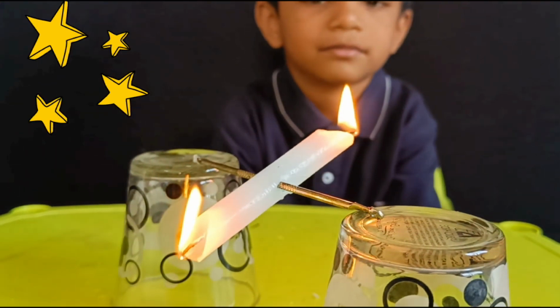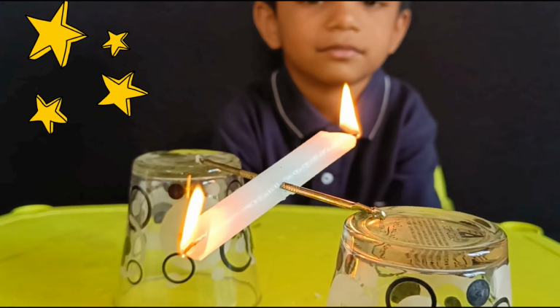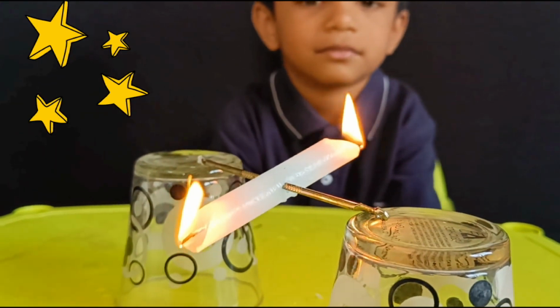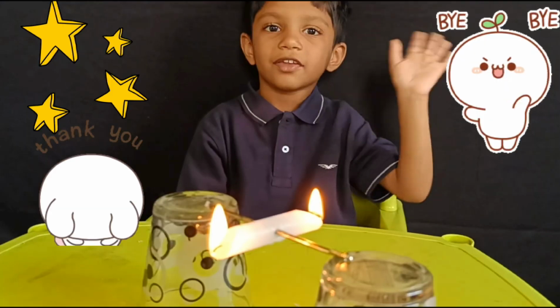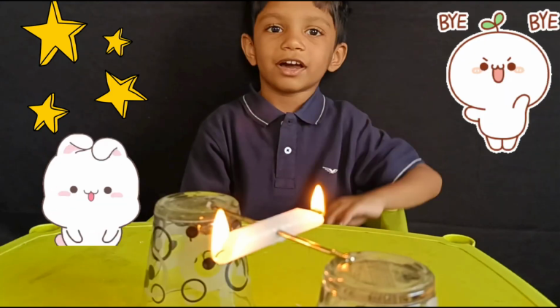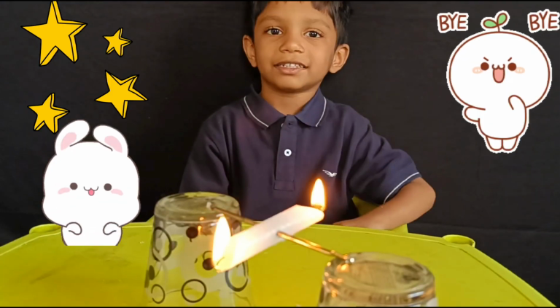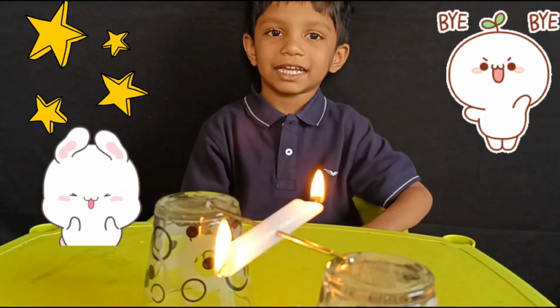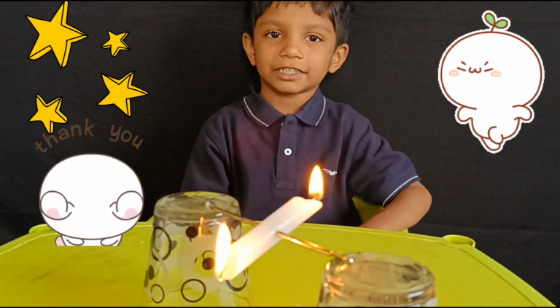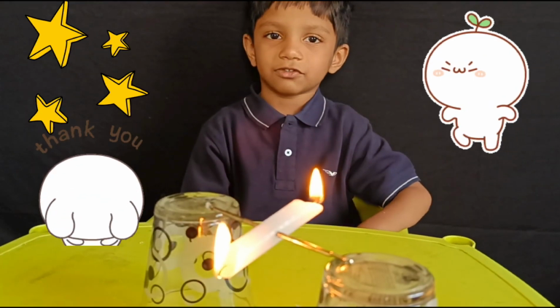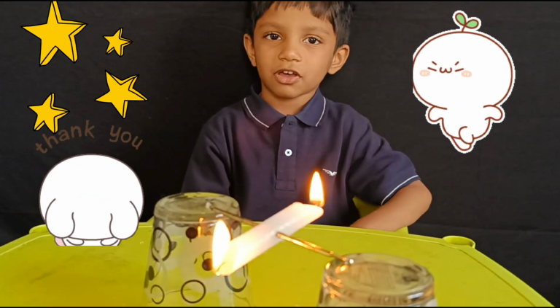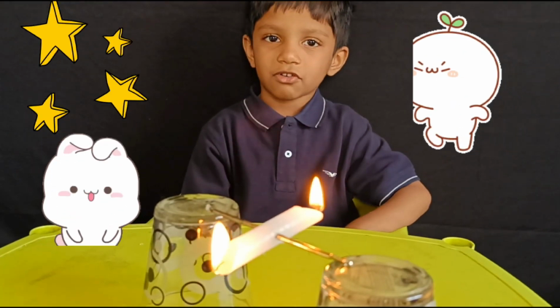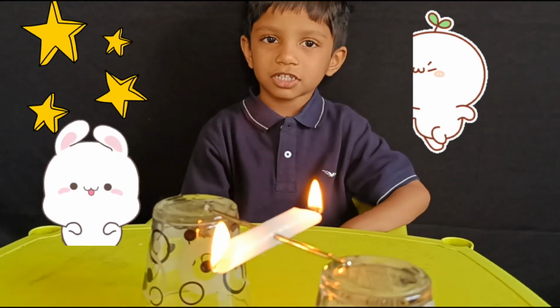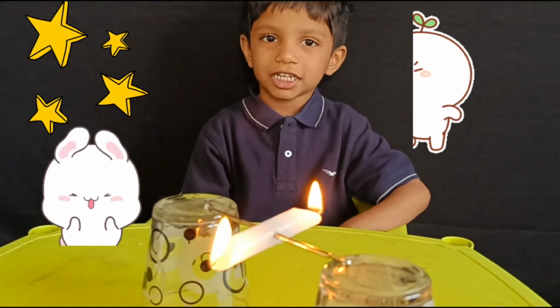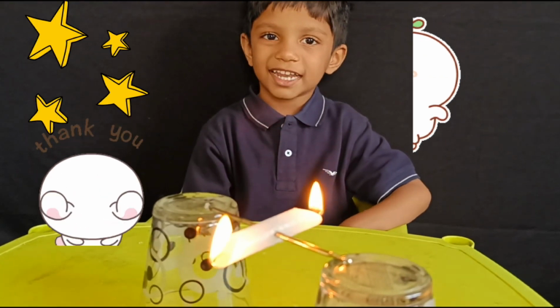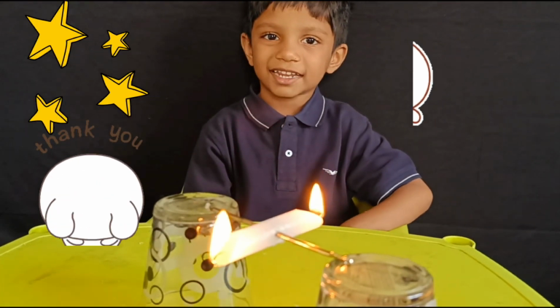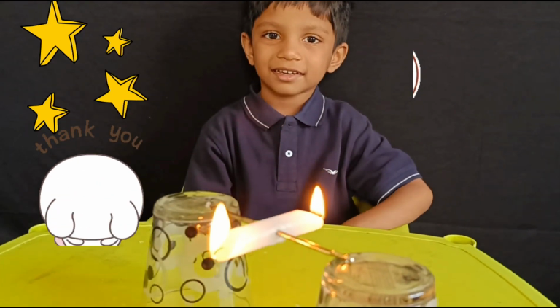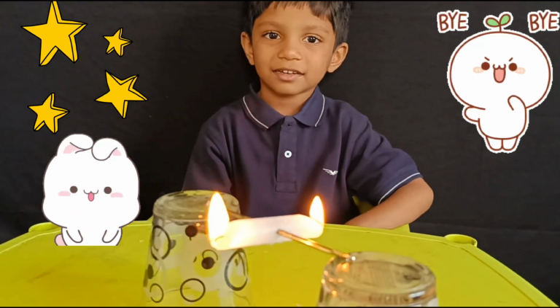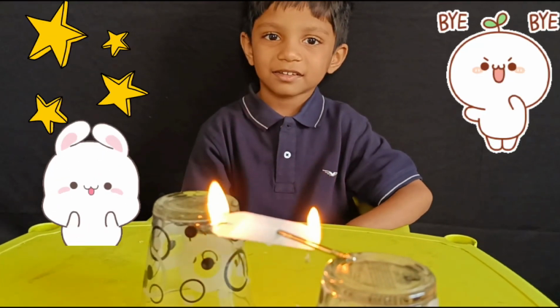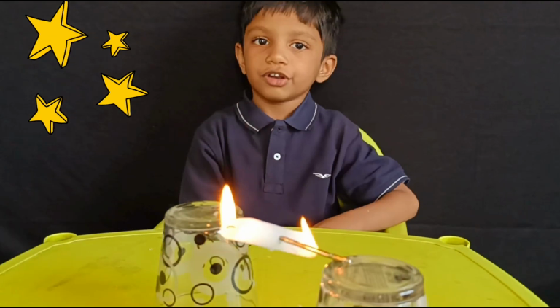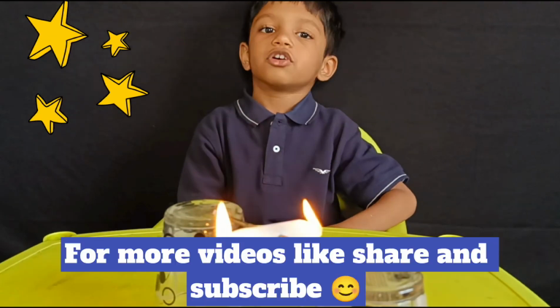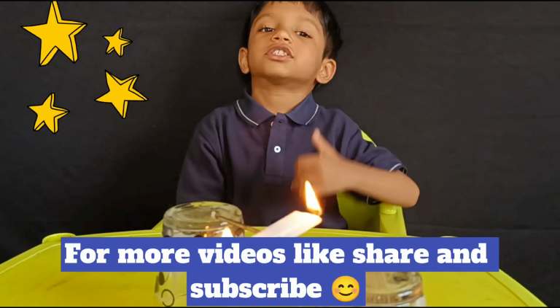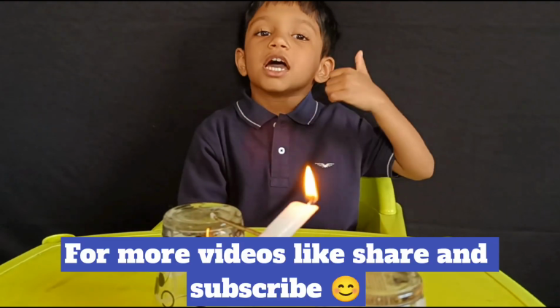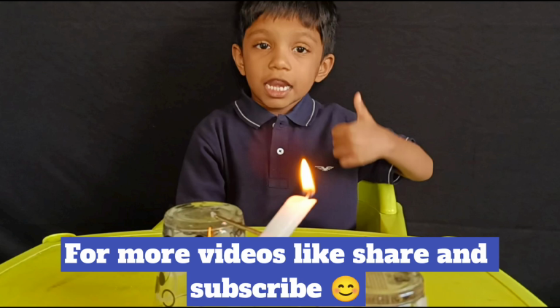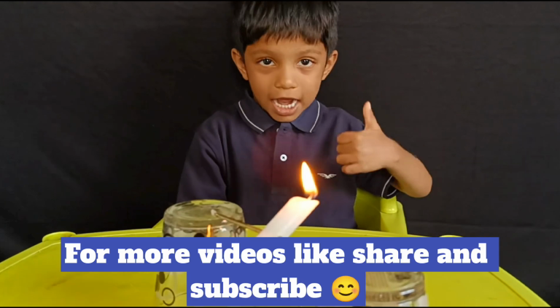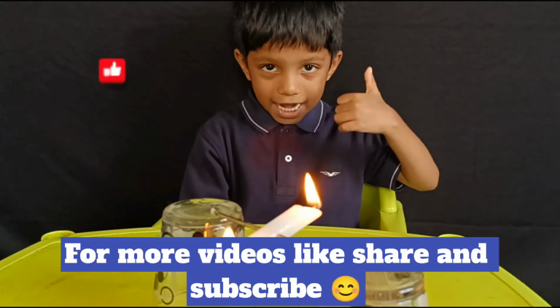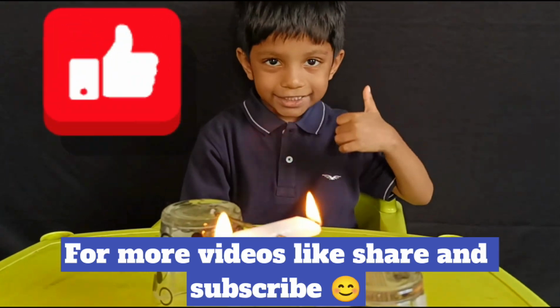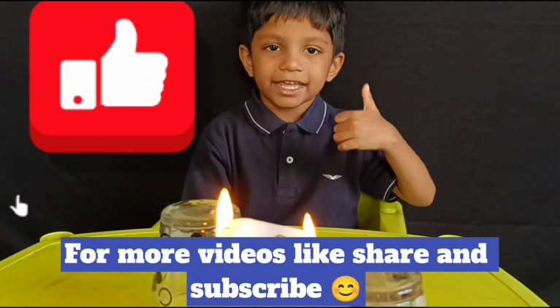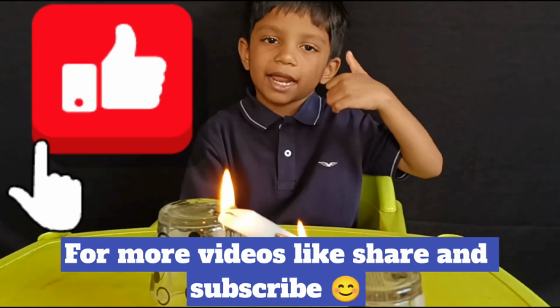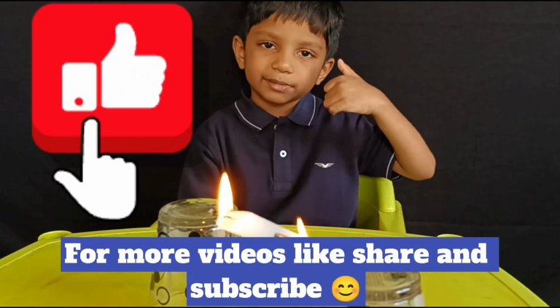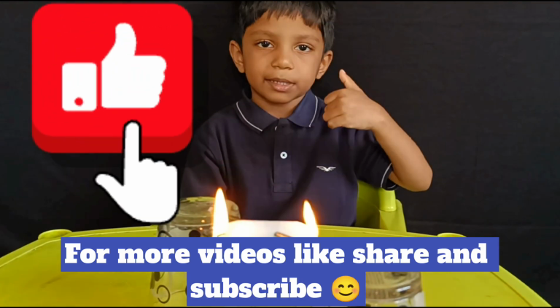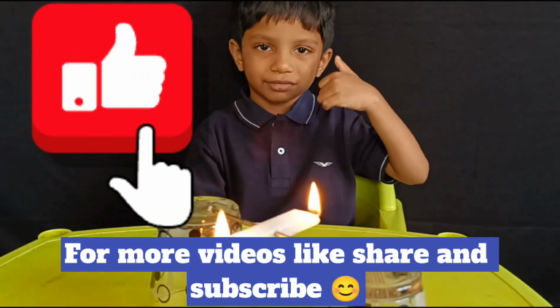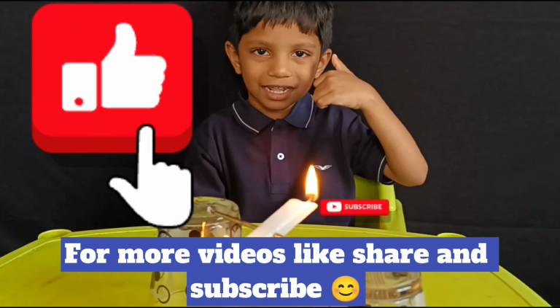Thanks for watching. Like, share and subscribe.